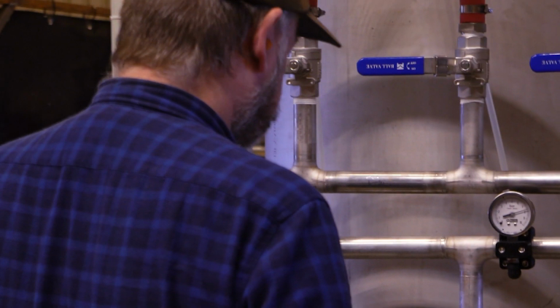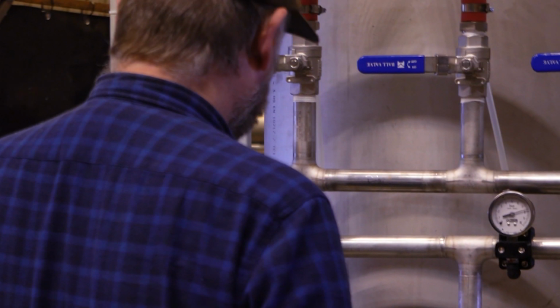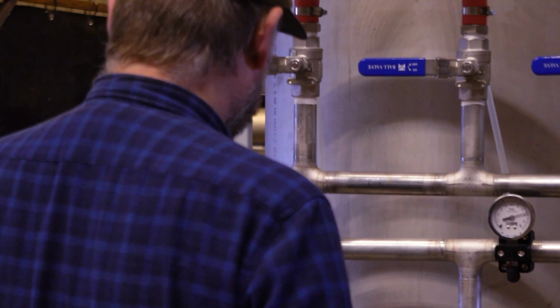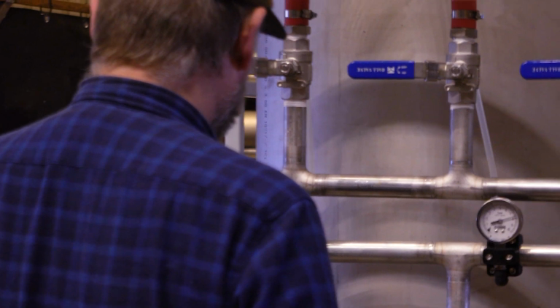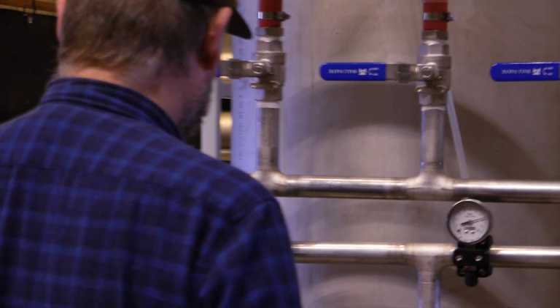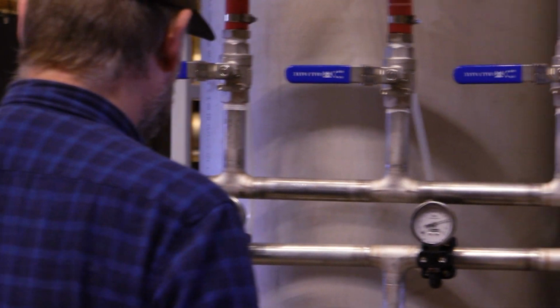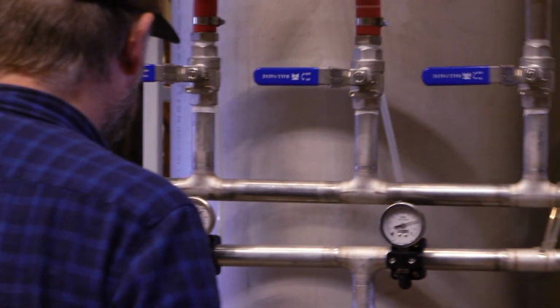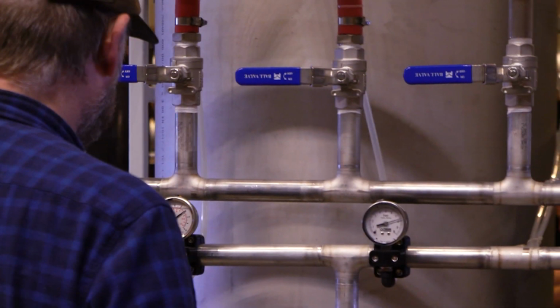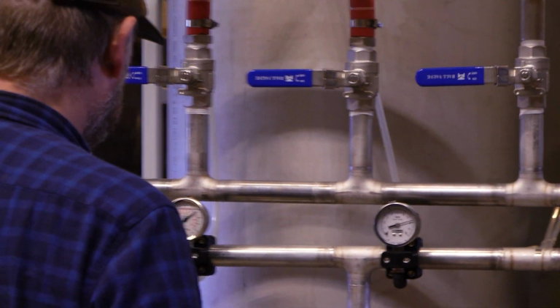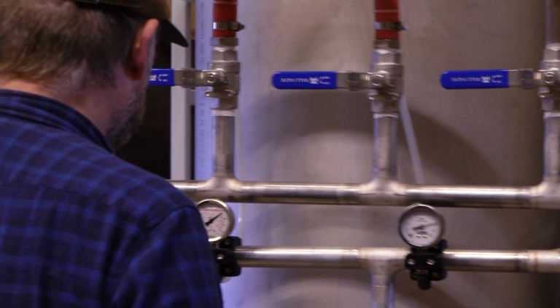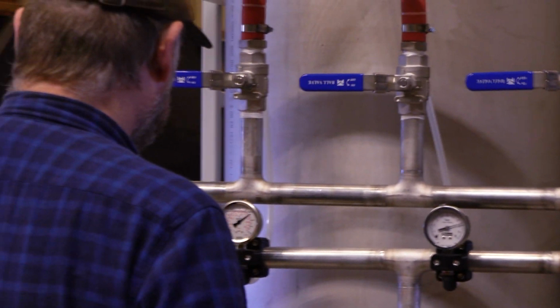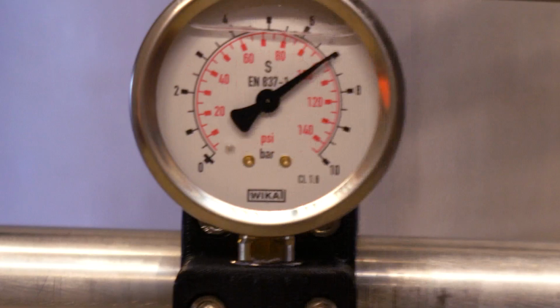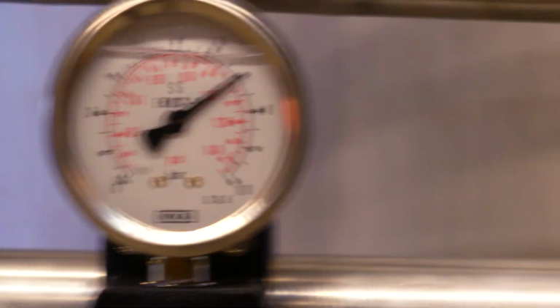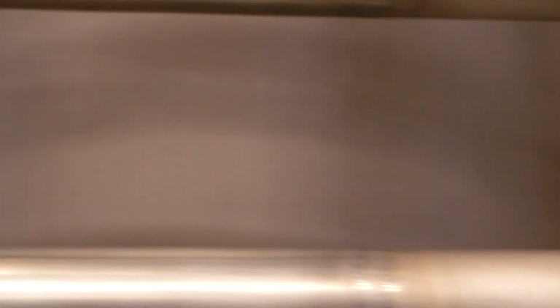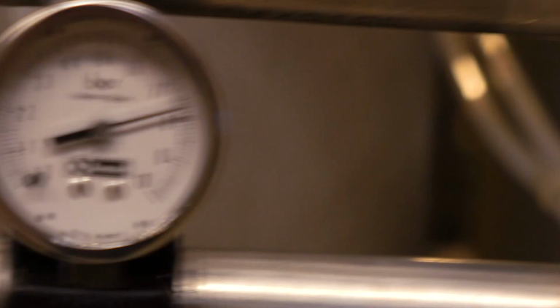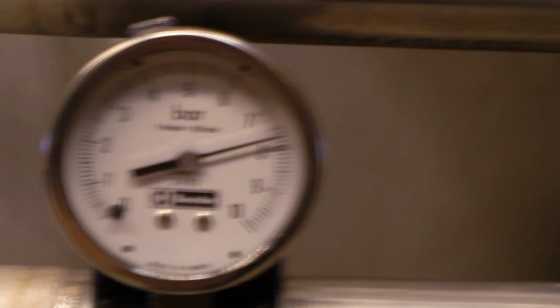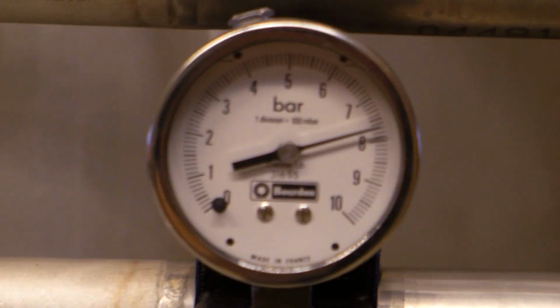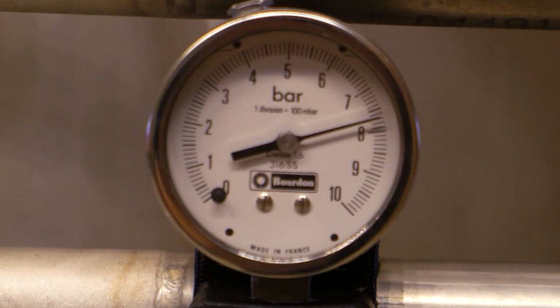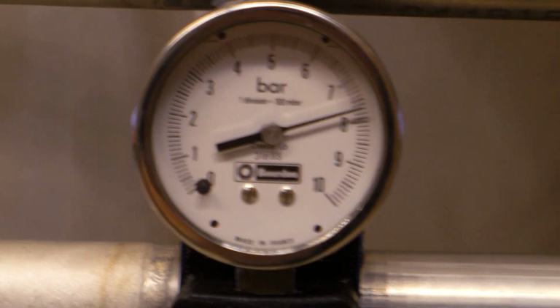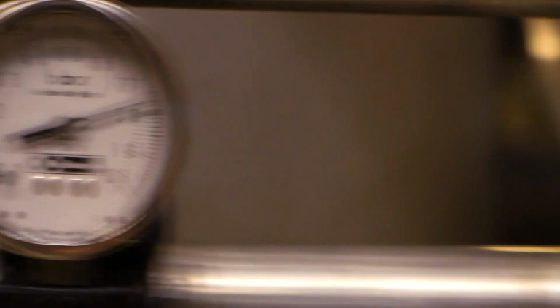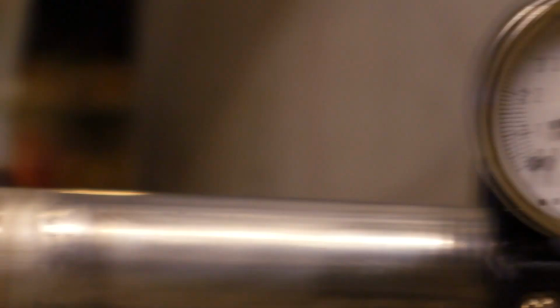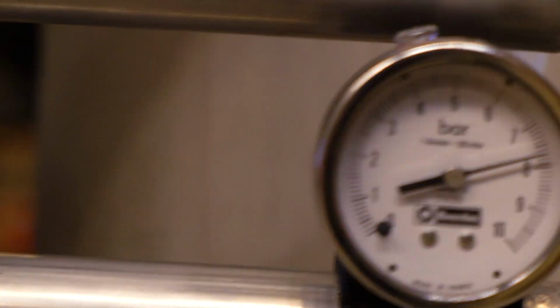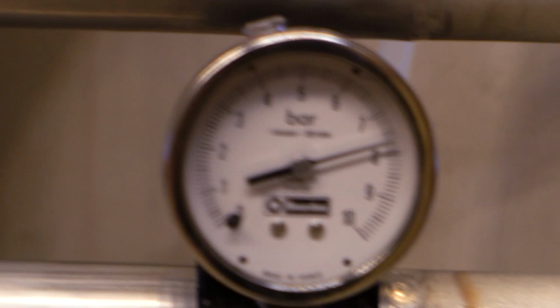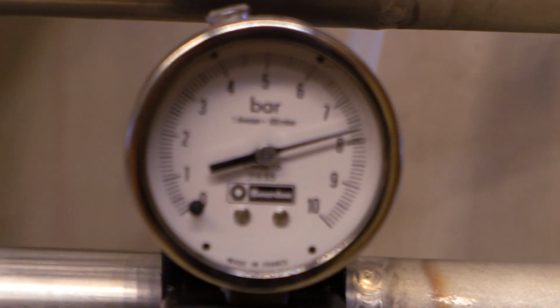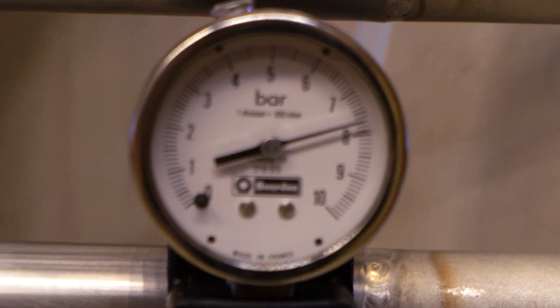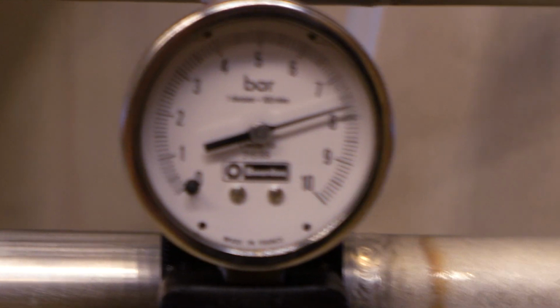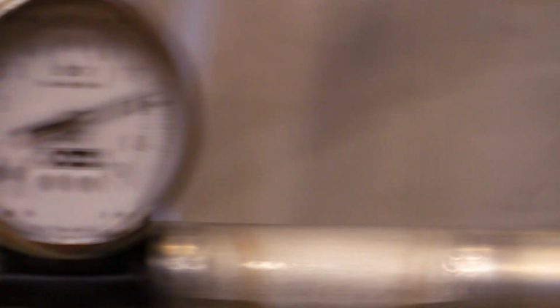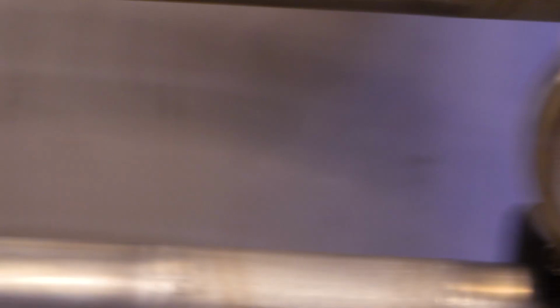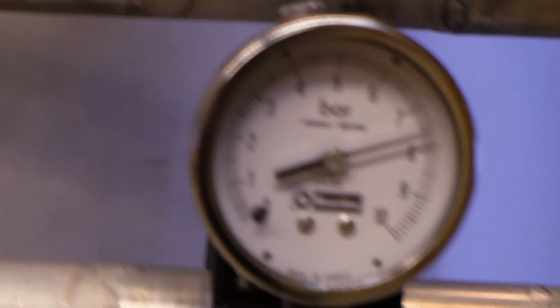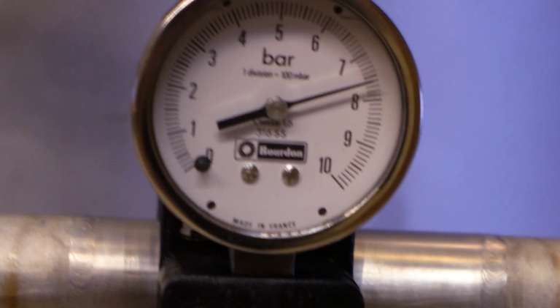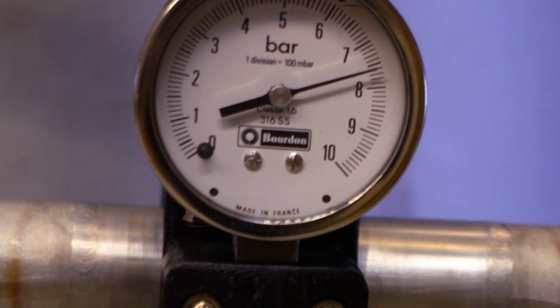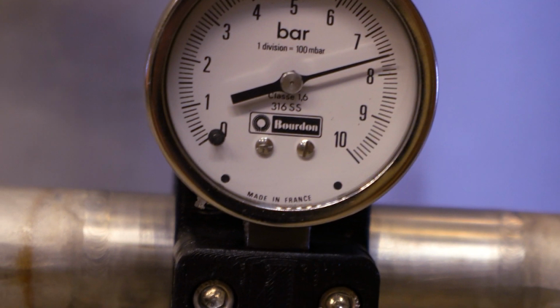Subsequently, our large water flow test stand for the upcoming BPM 100 injector was getting leak tested.